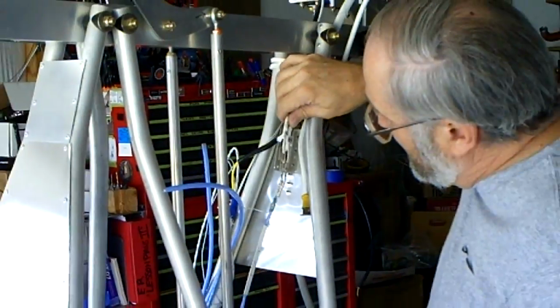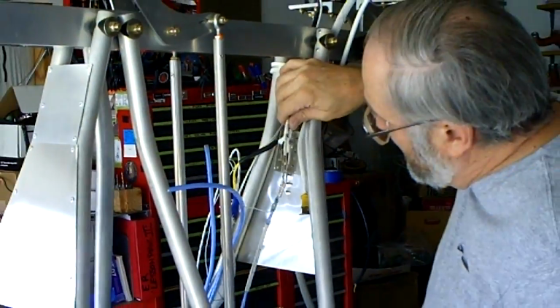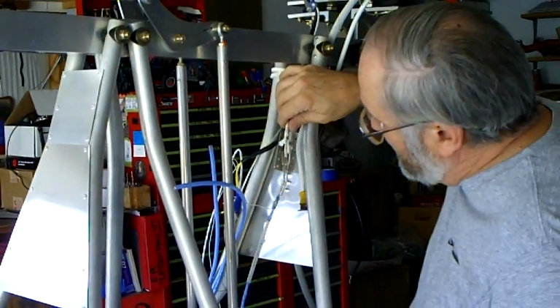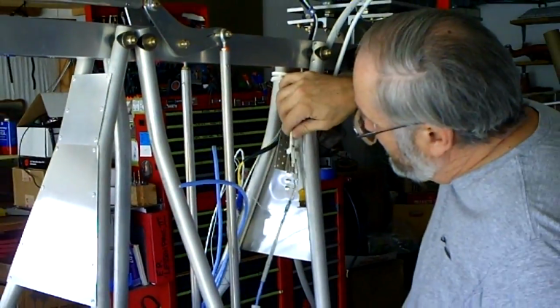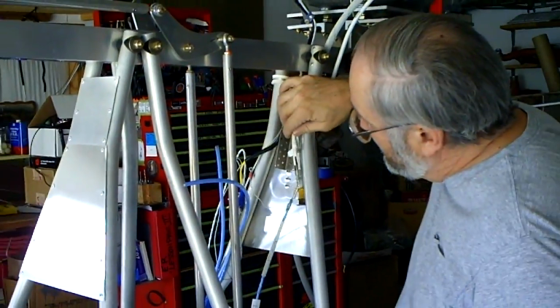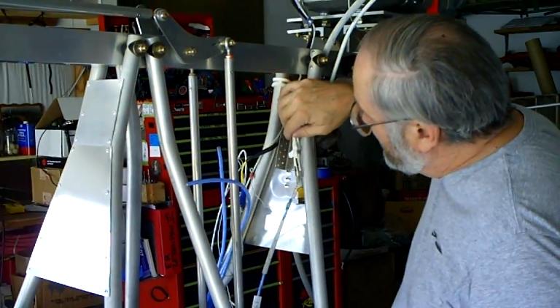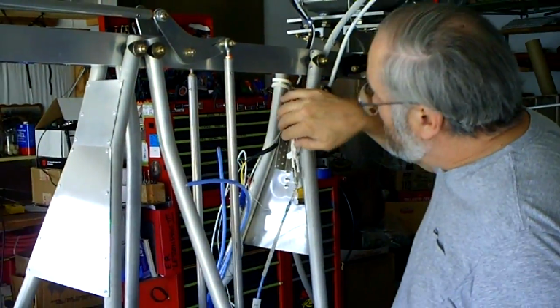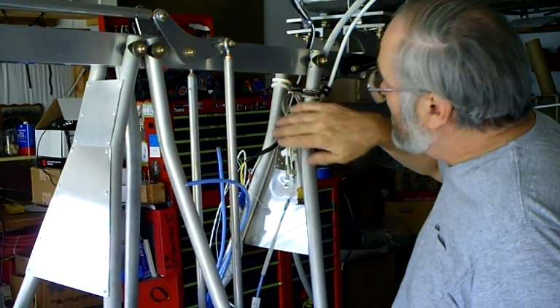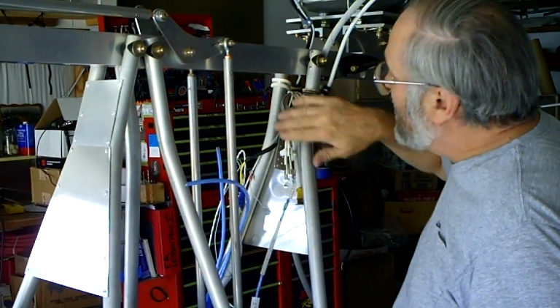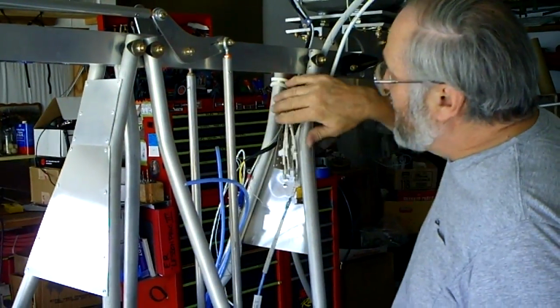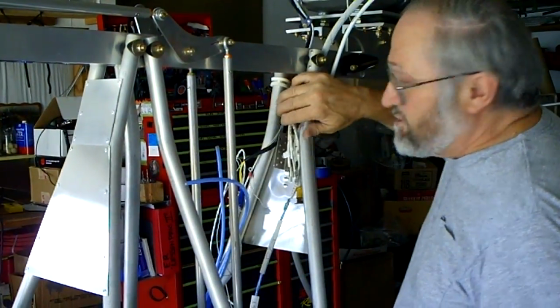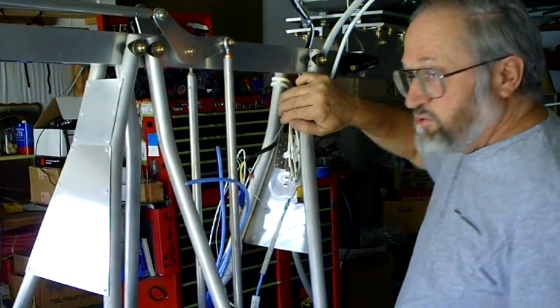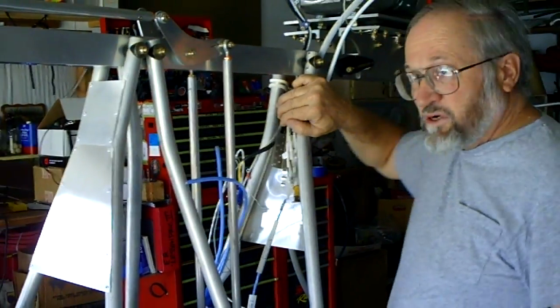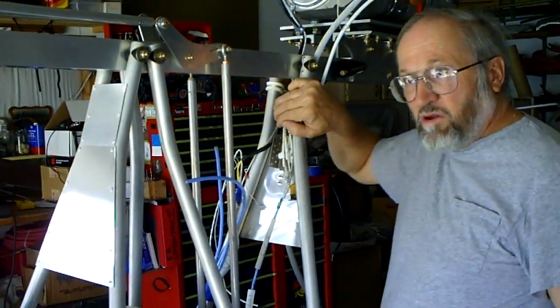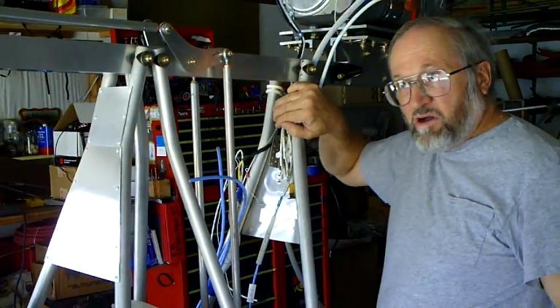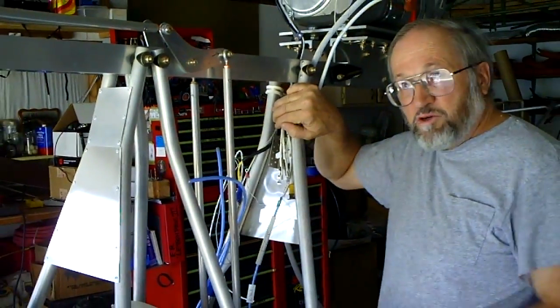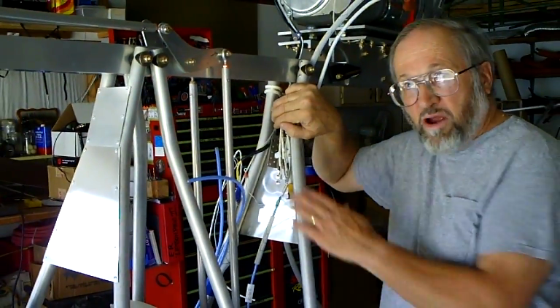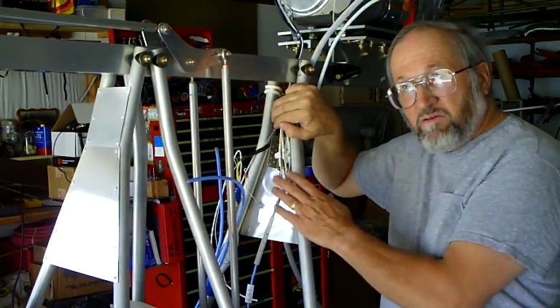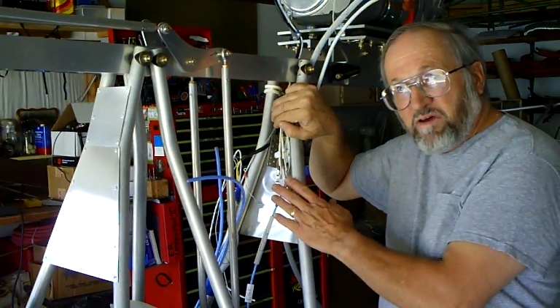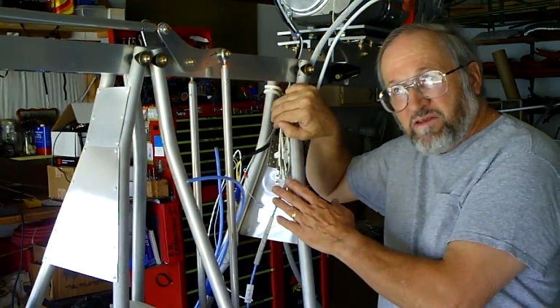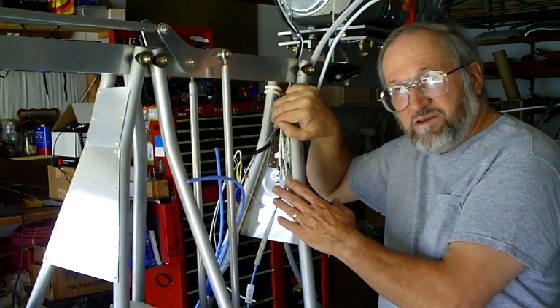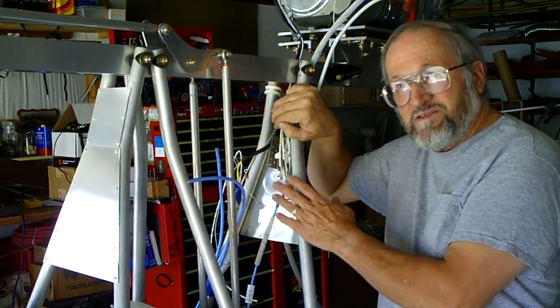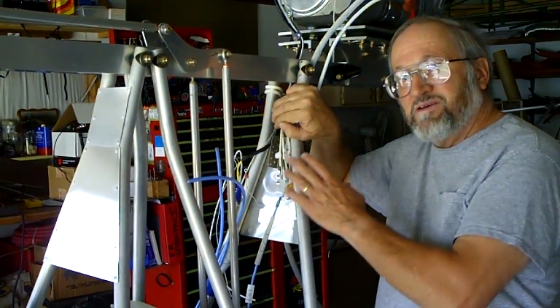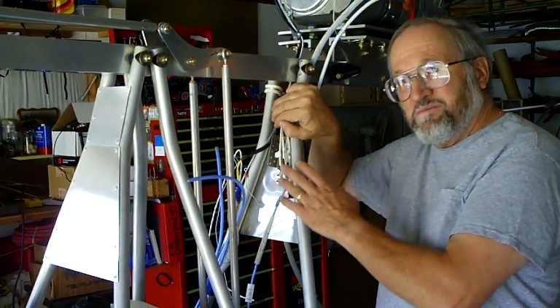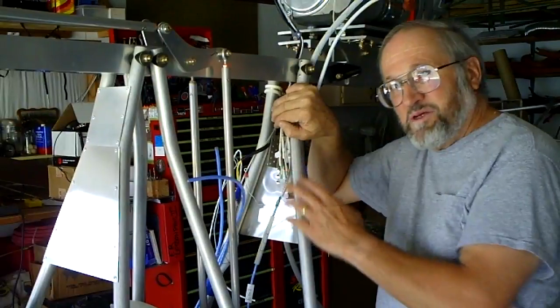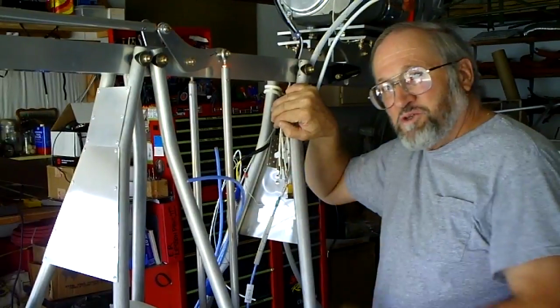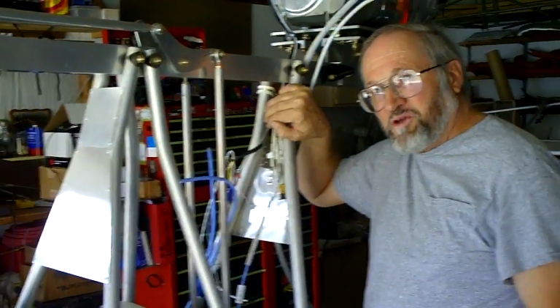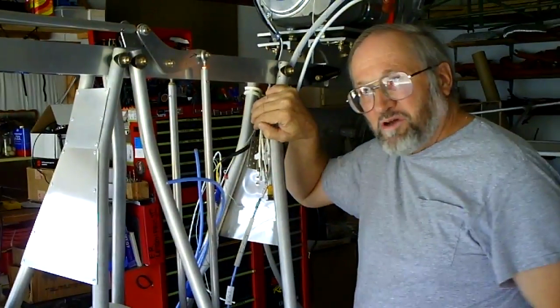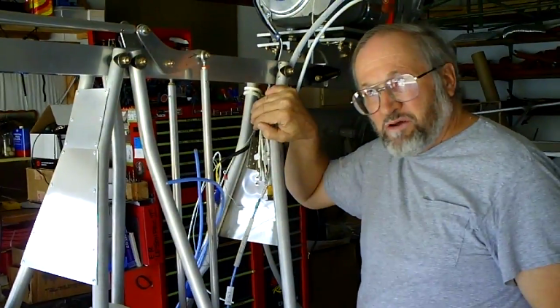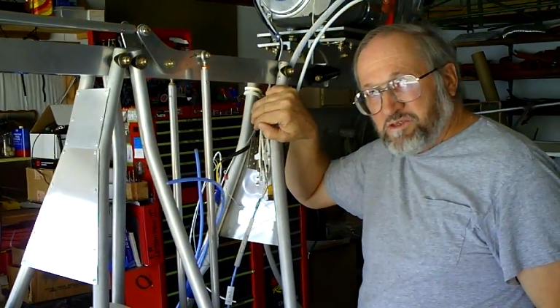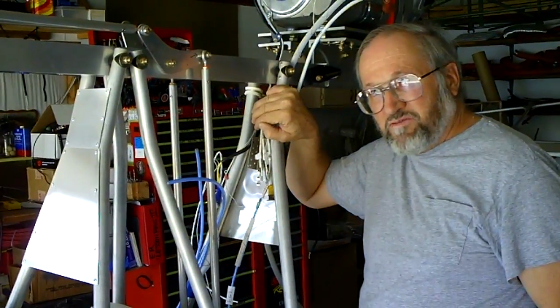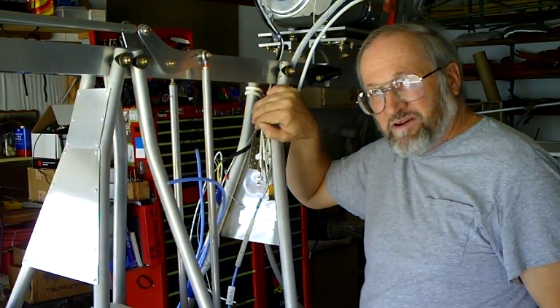As you work along, trial fit things and make sure they're going to route just fine.